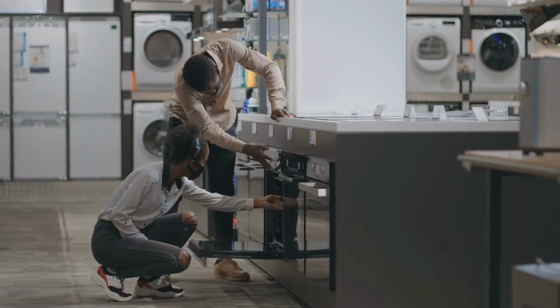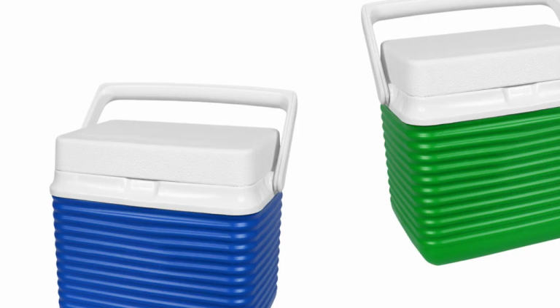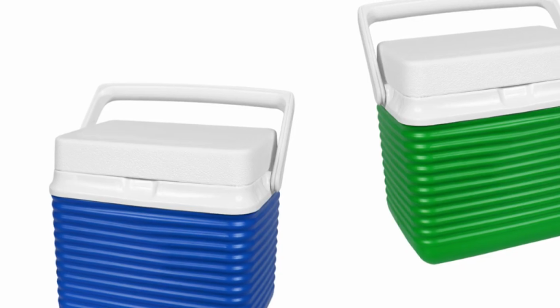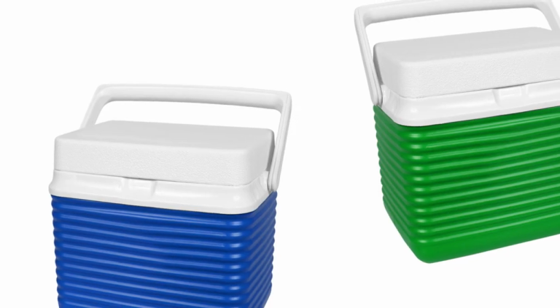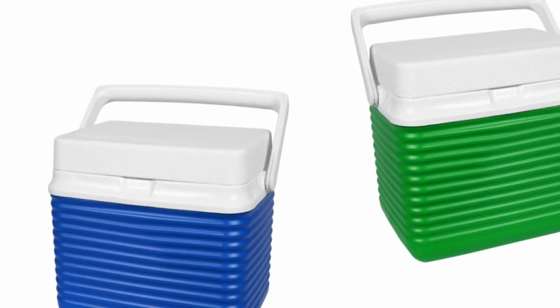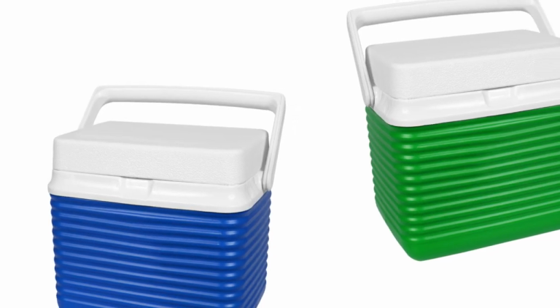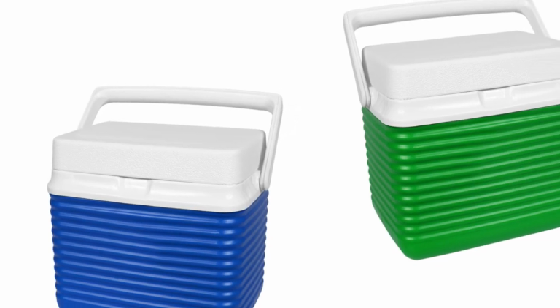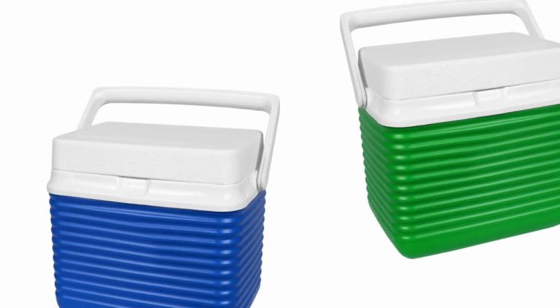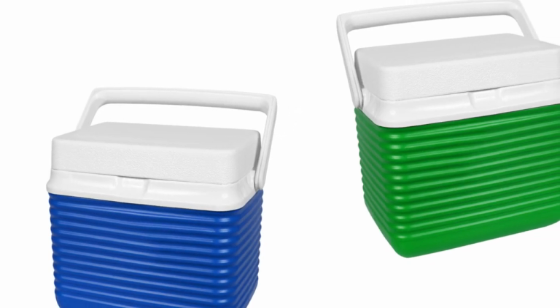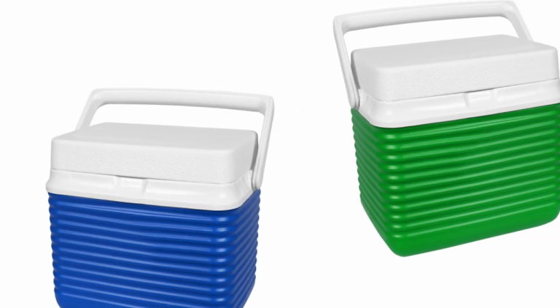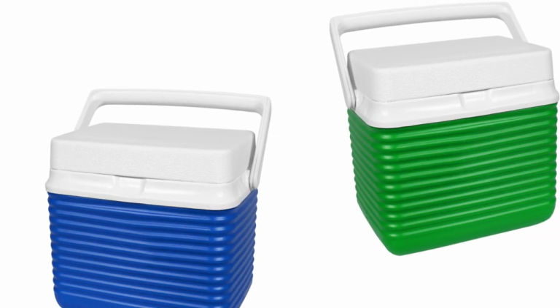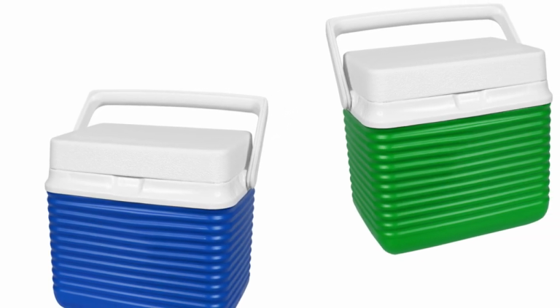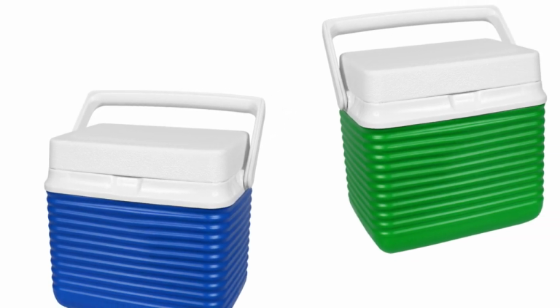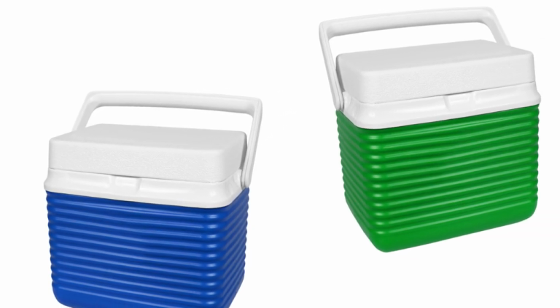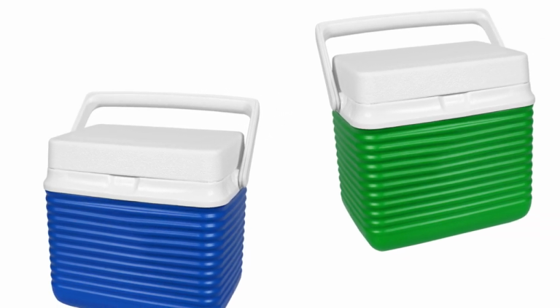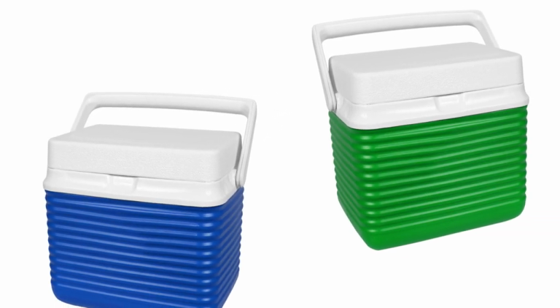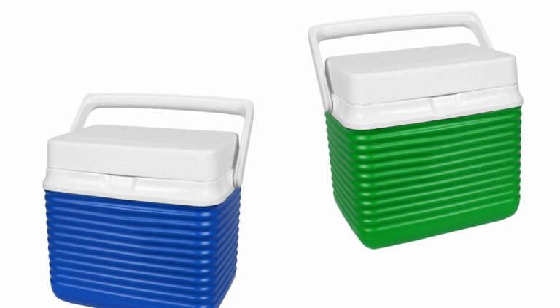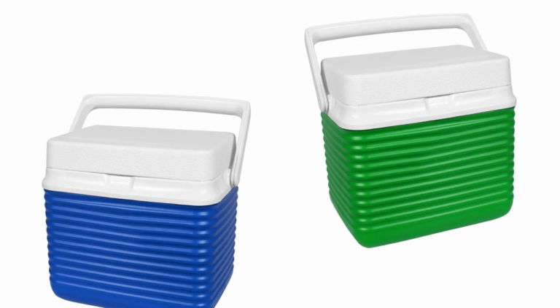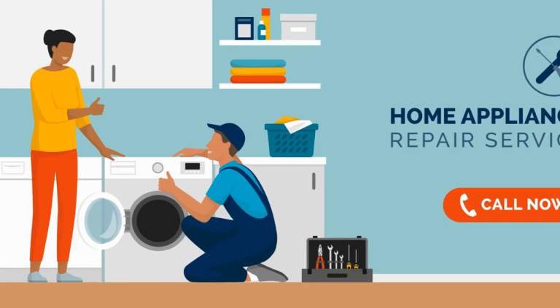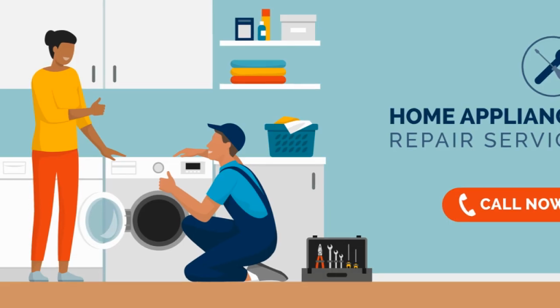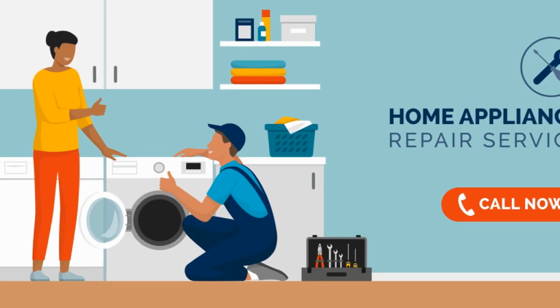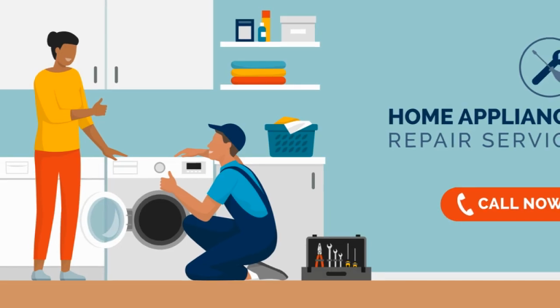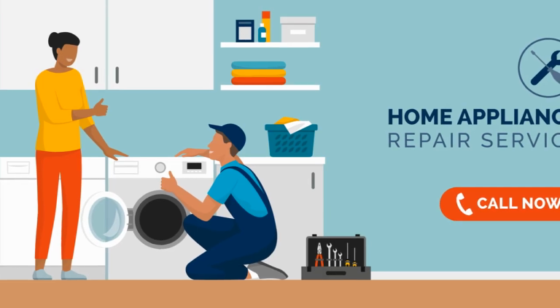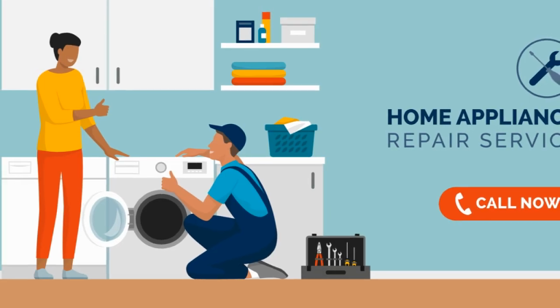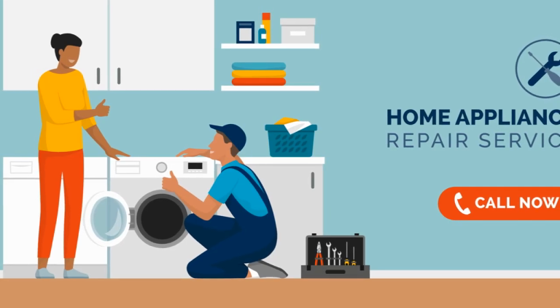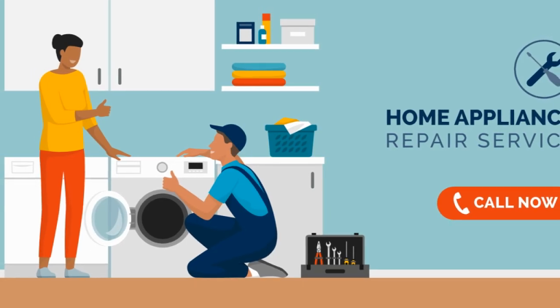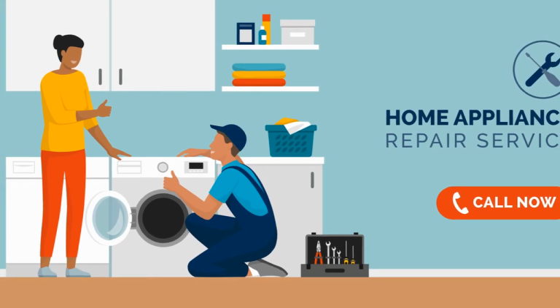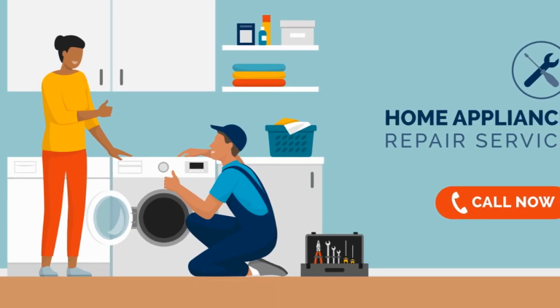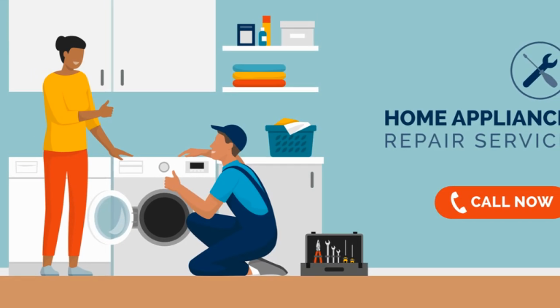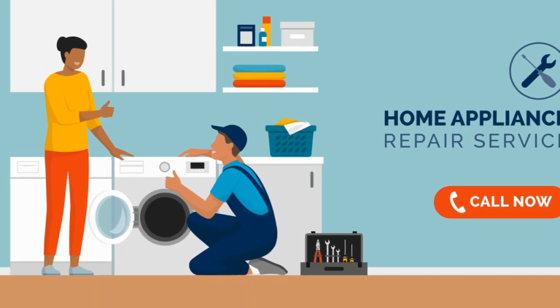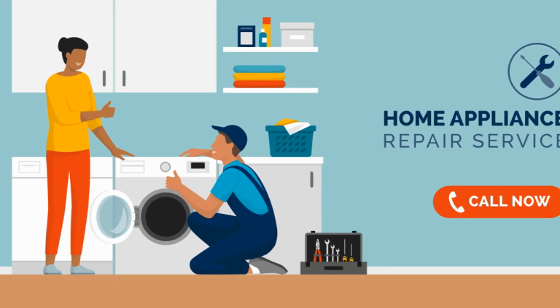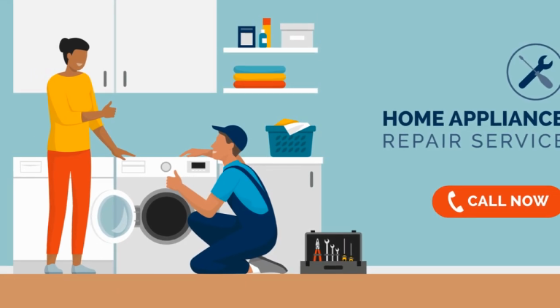Each brand may have unique parts that are not interchangeable with others. Using the wrong part can lead to further damage or inefficiency.